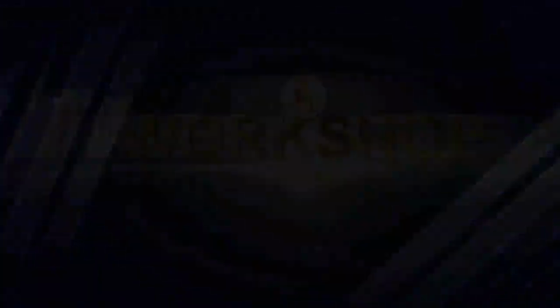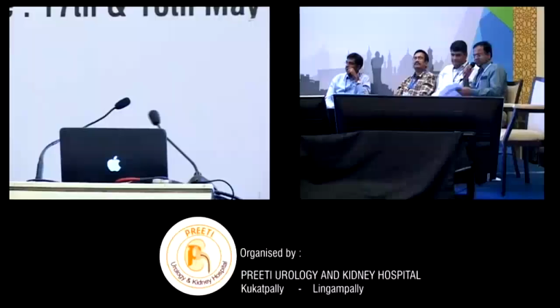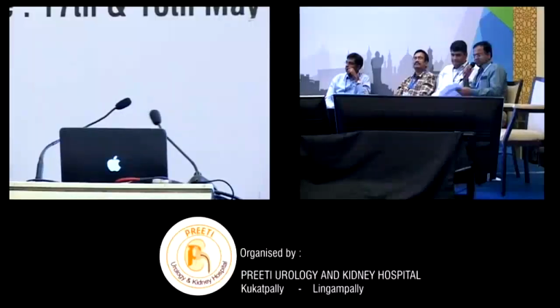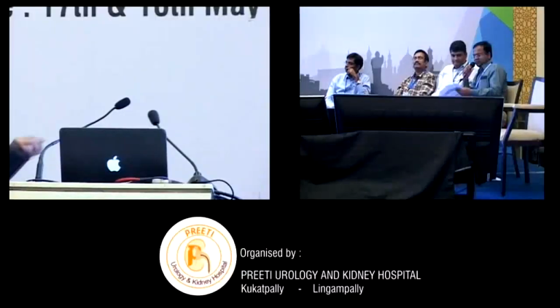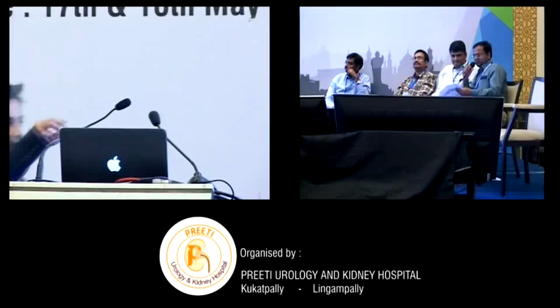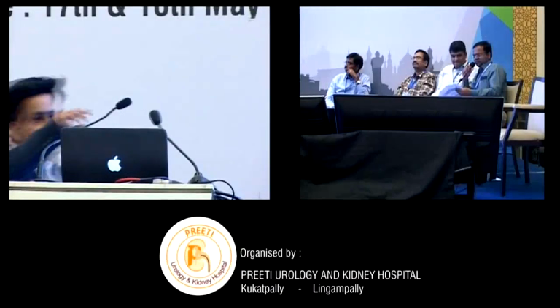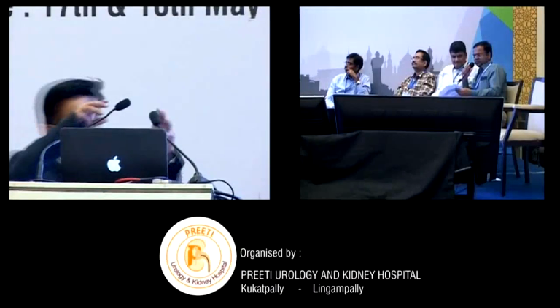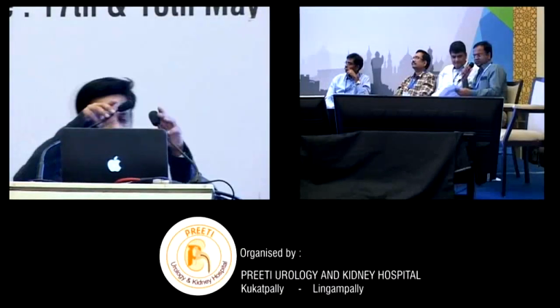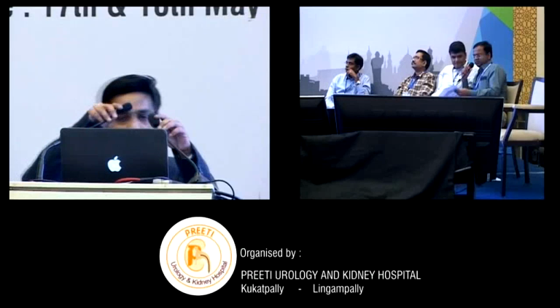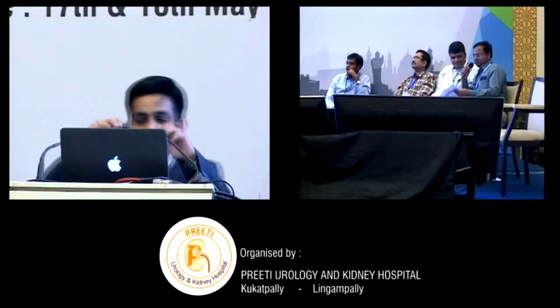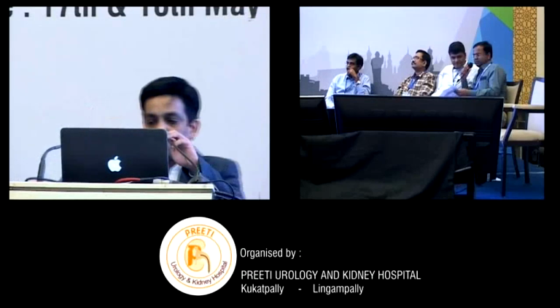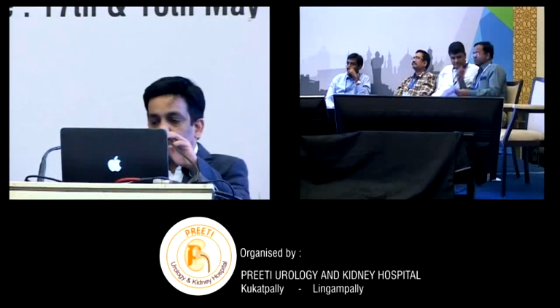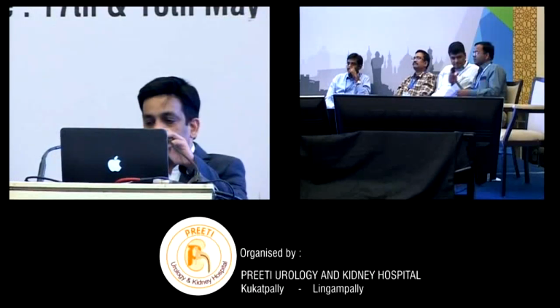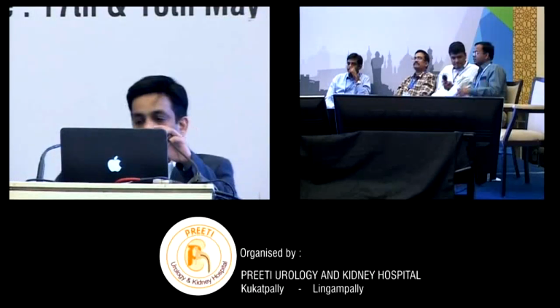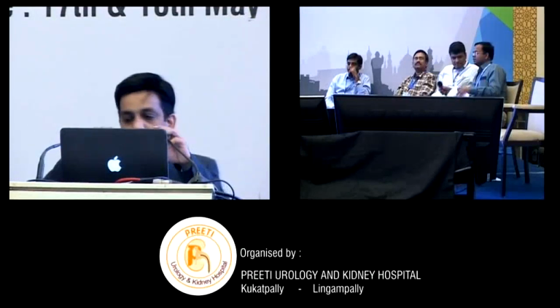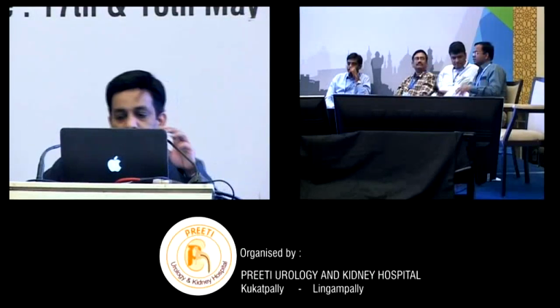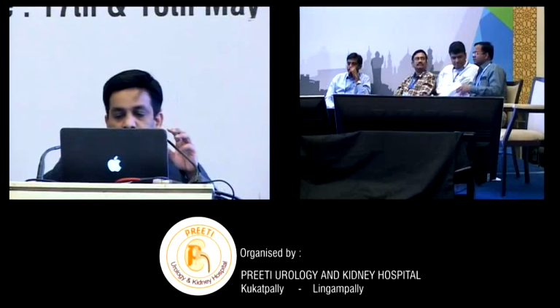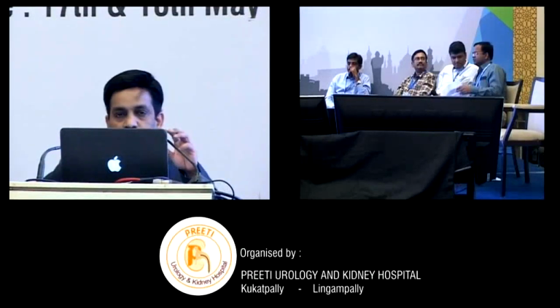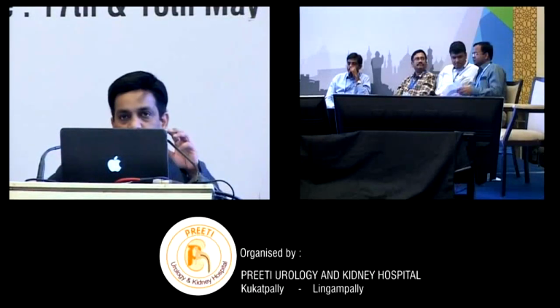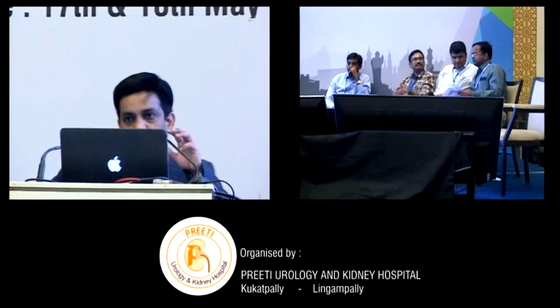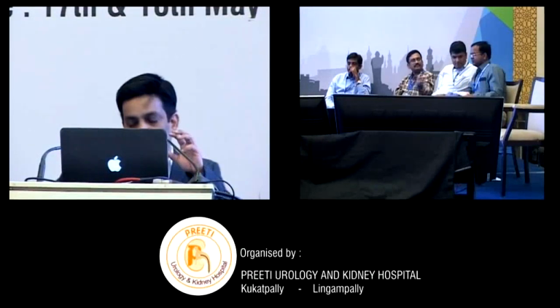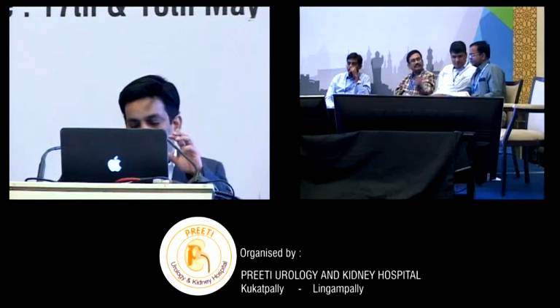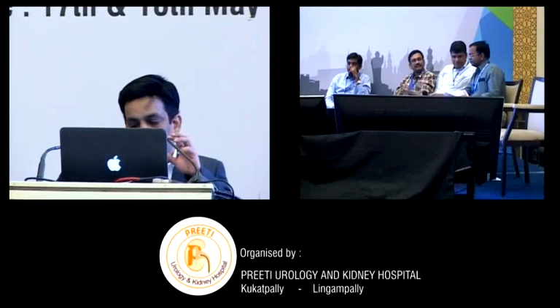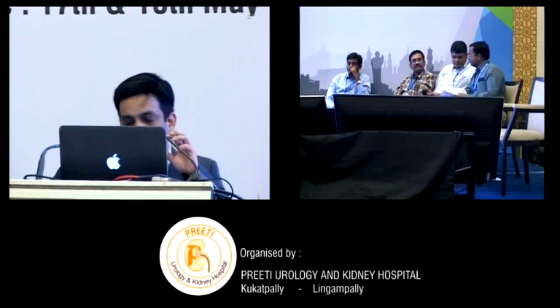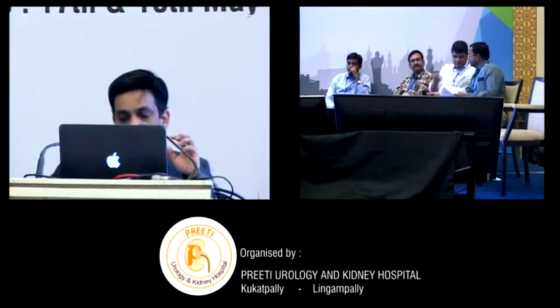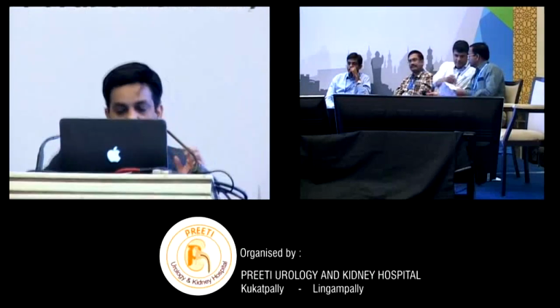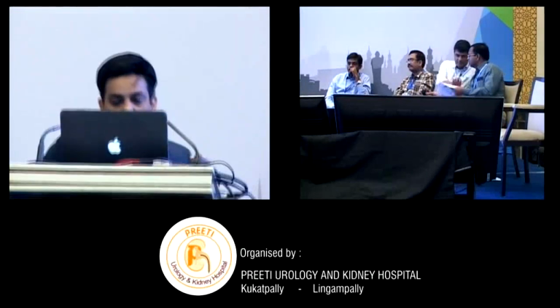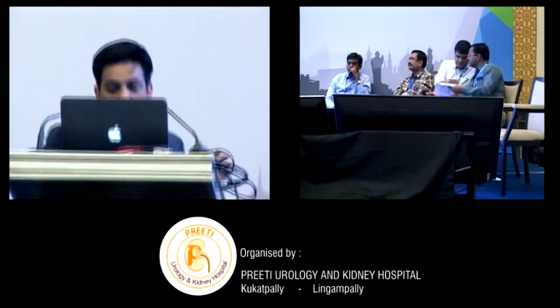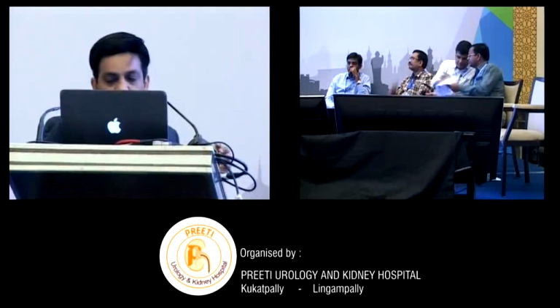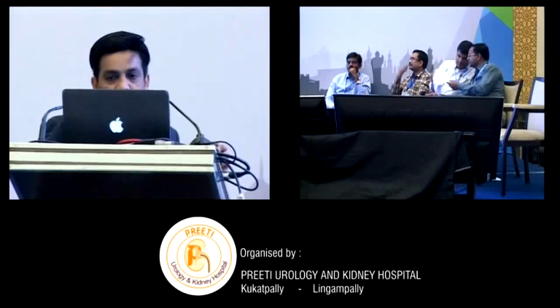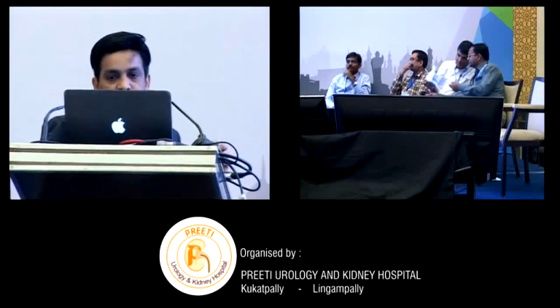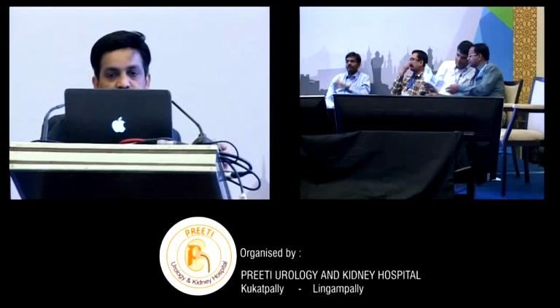And now we will call upon Dr. Chandramohan. Respected chairpersons.